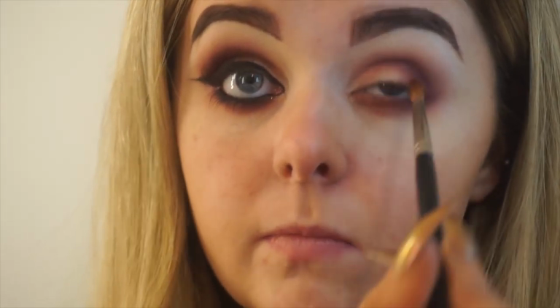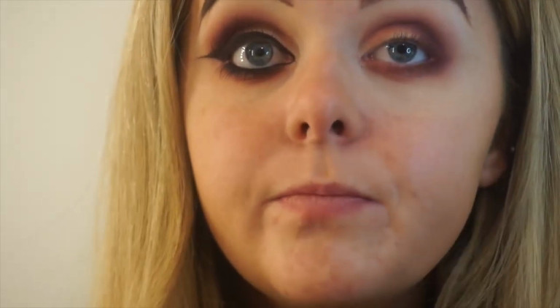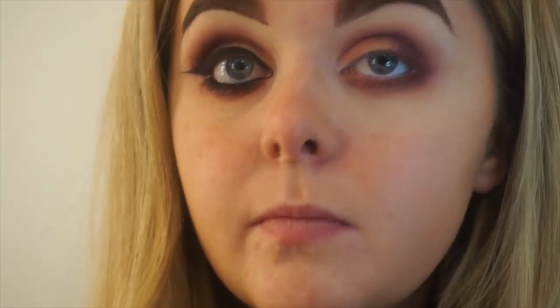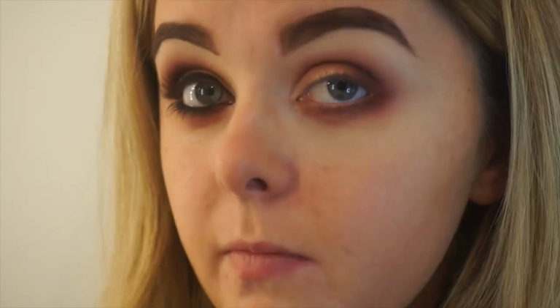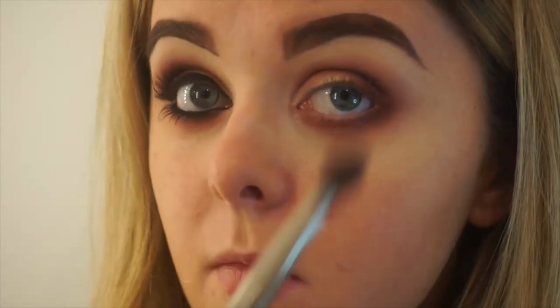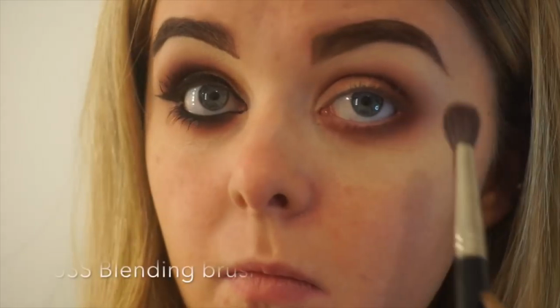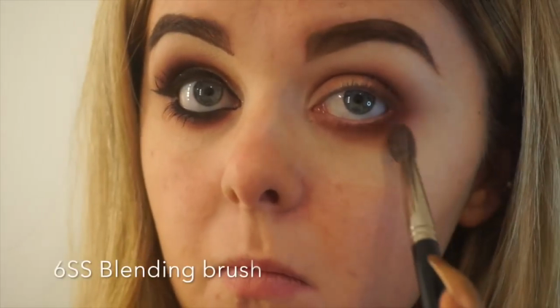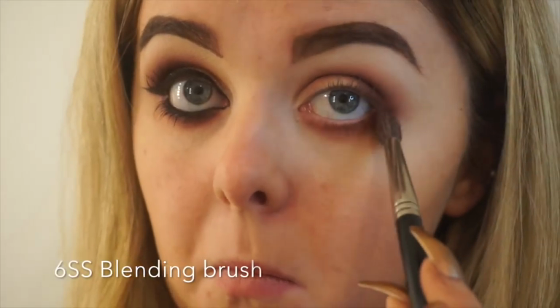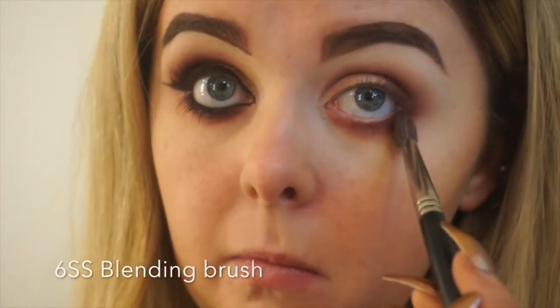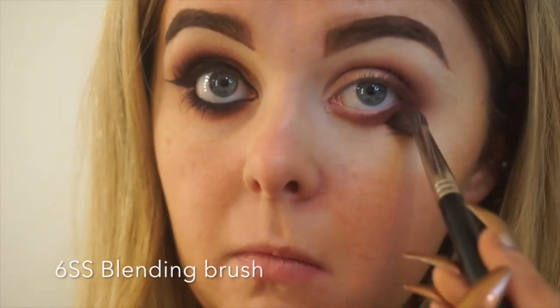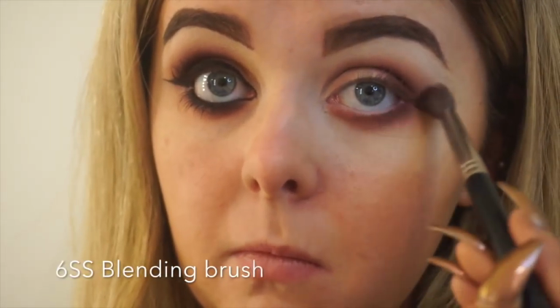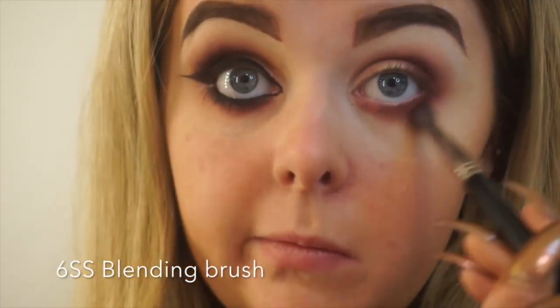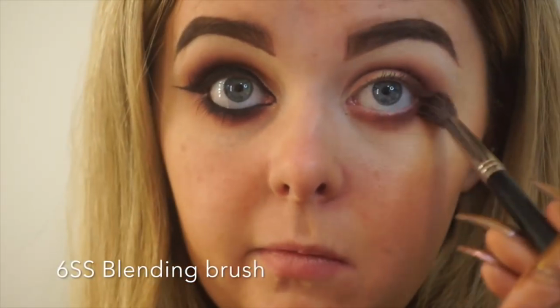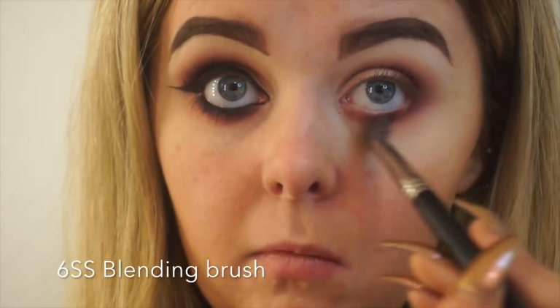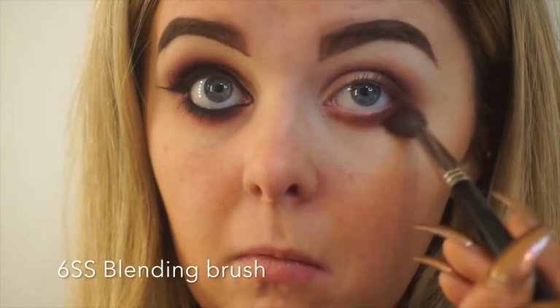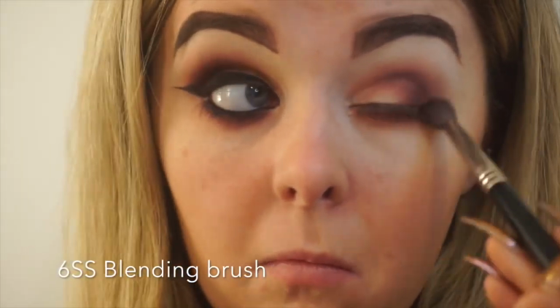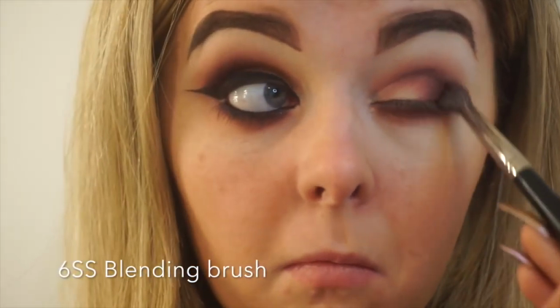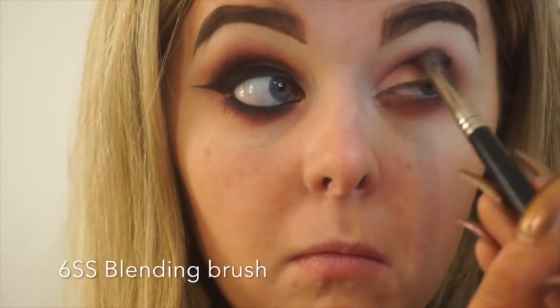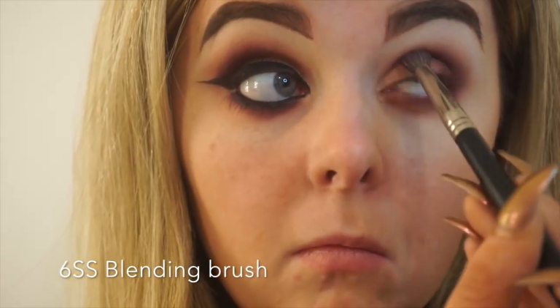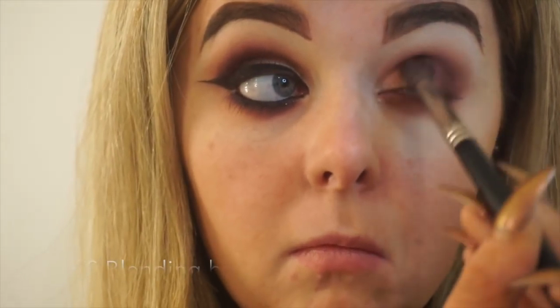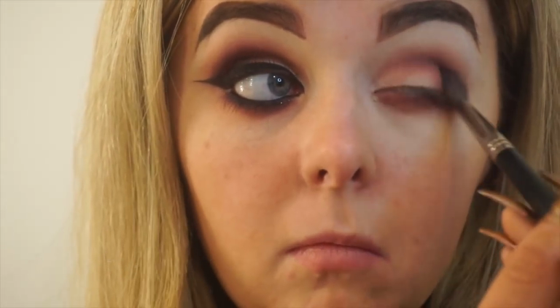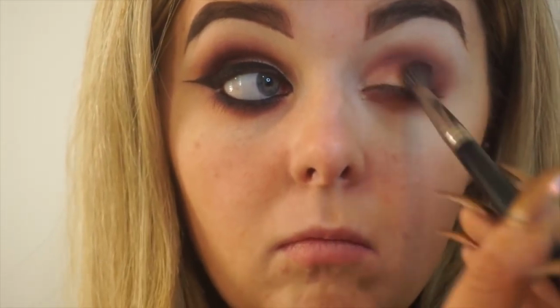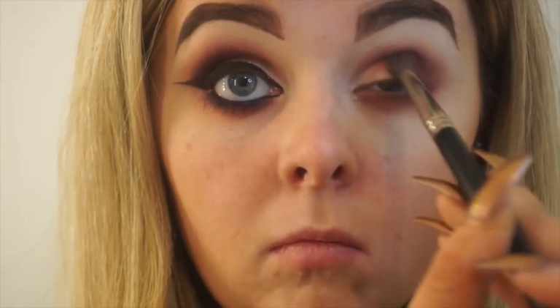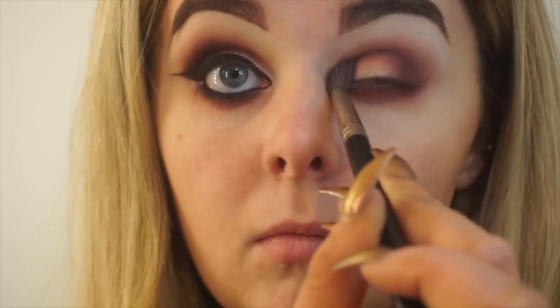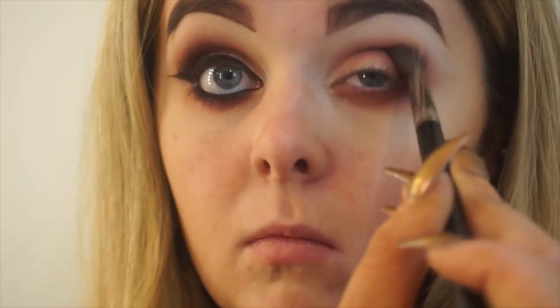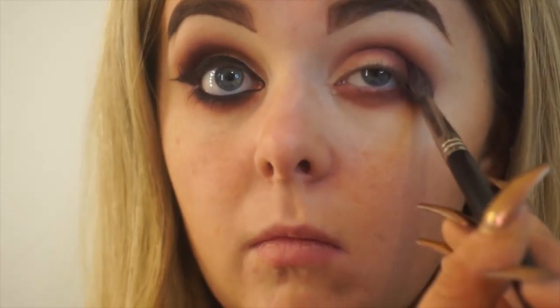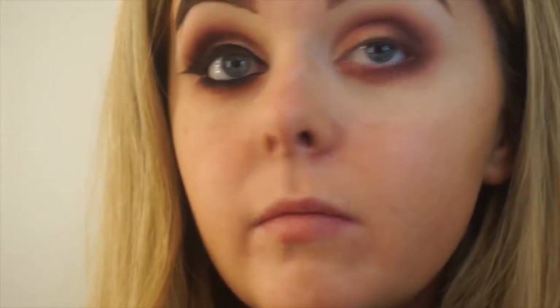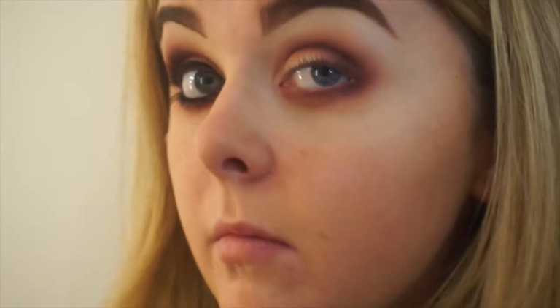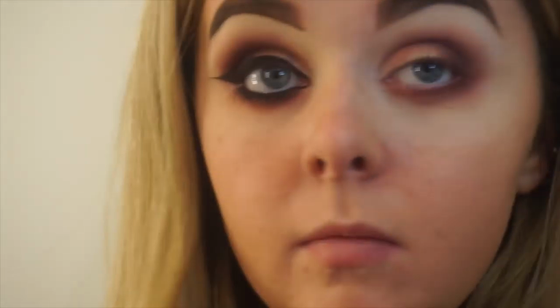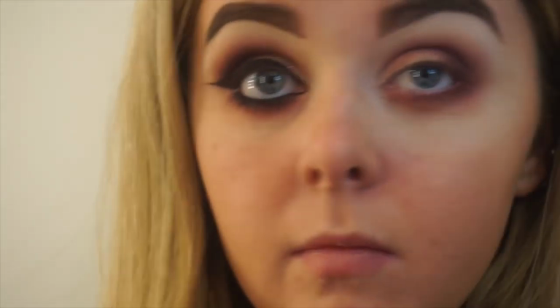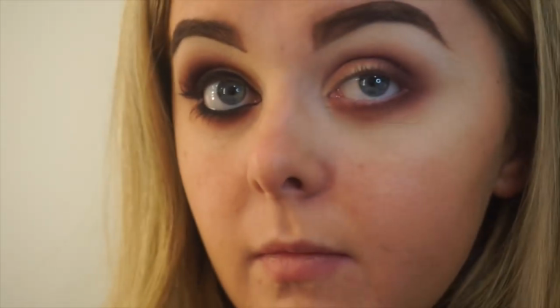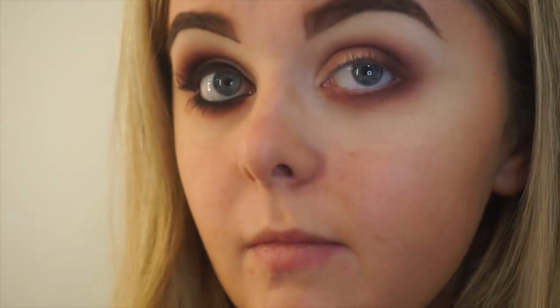Then I grab my 6SS to give a quick blend underneath and back up onto my lid to ensure everything's nice and blended.